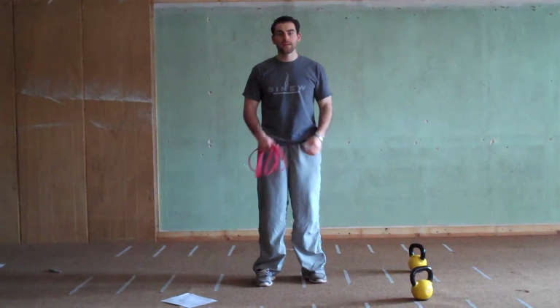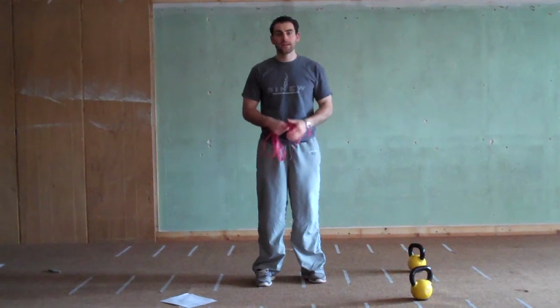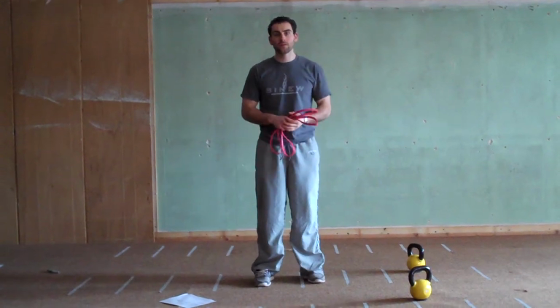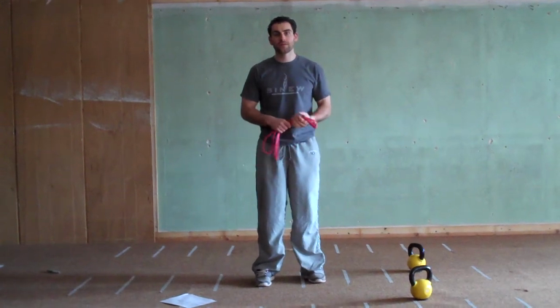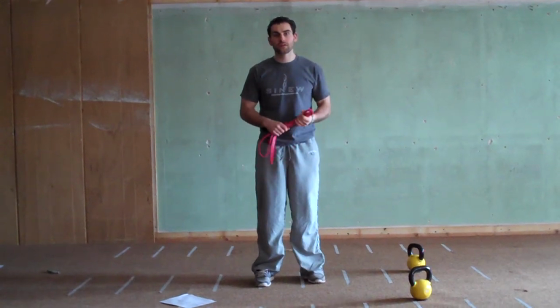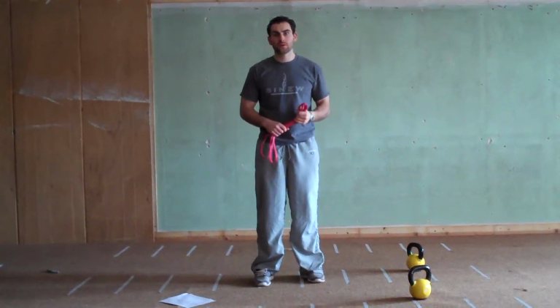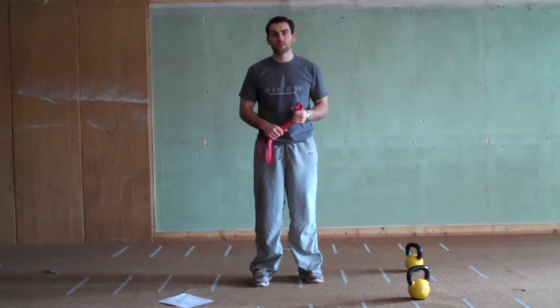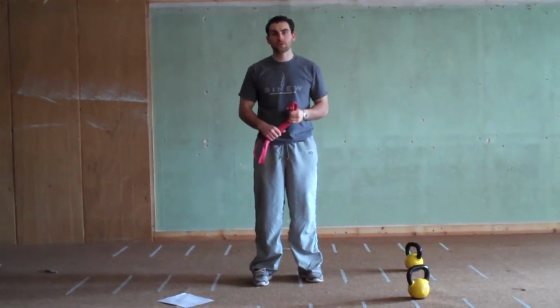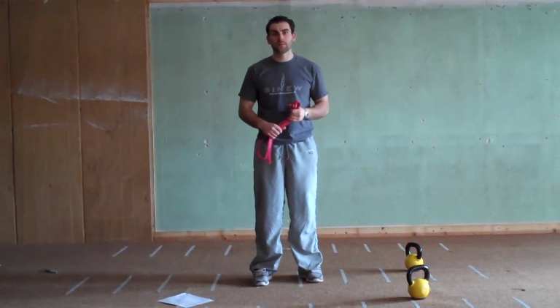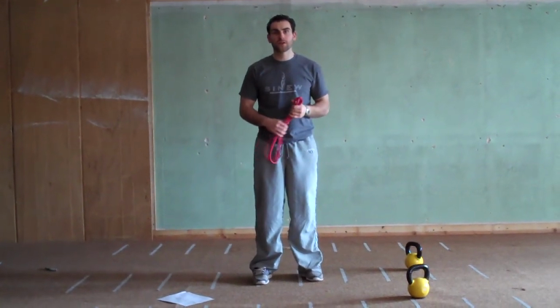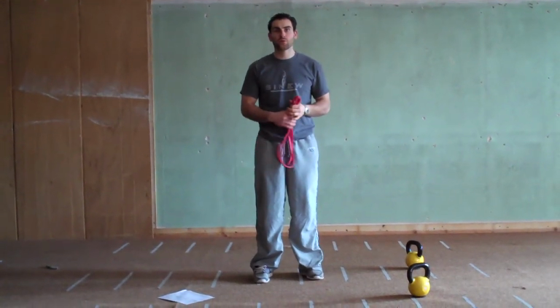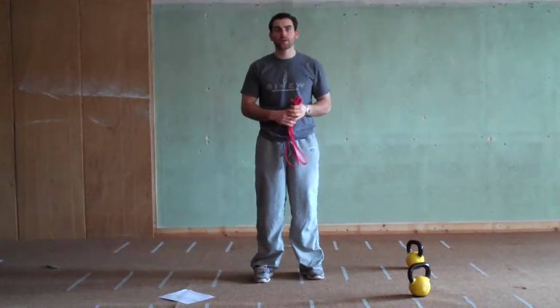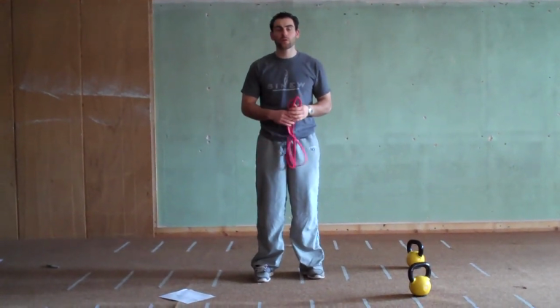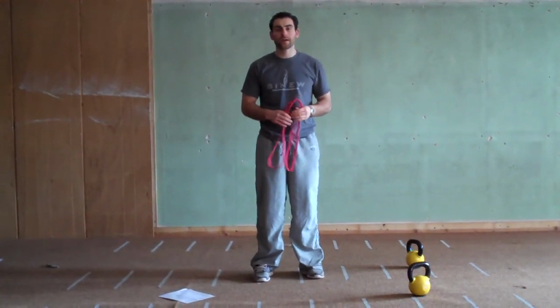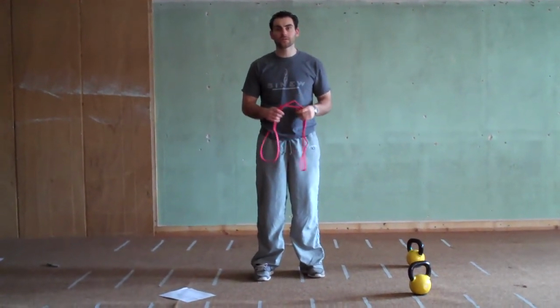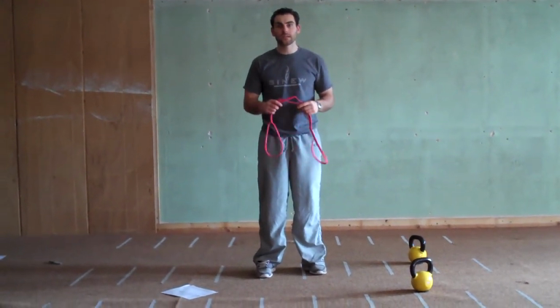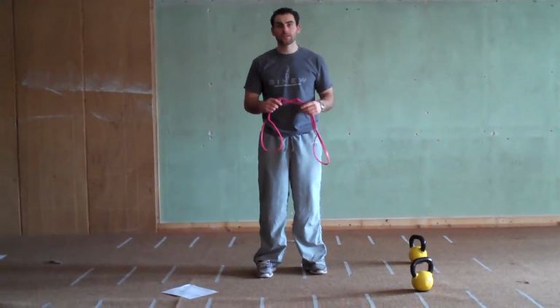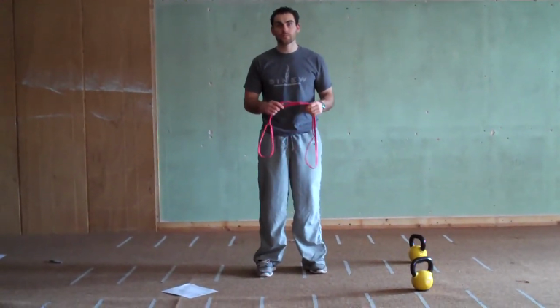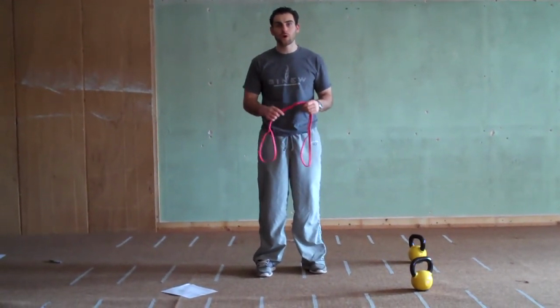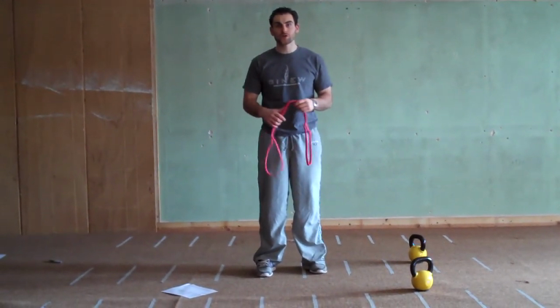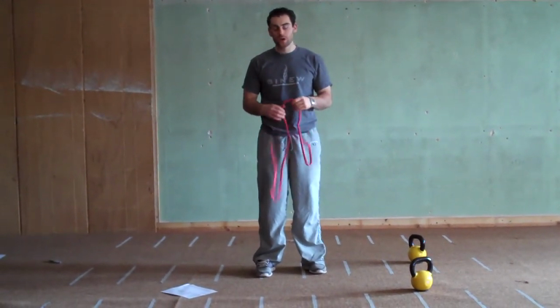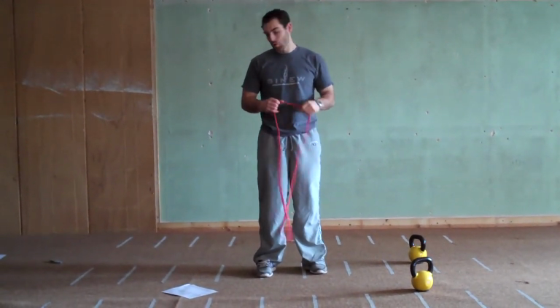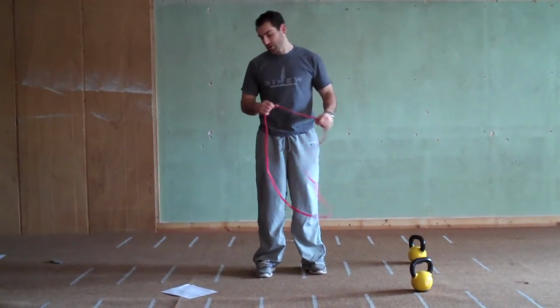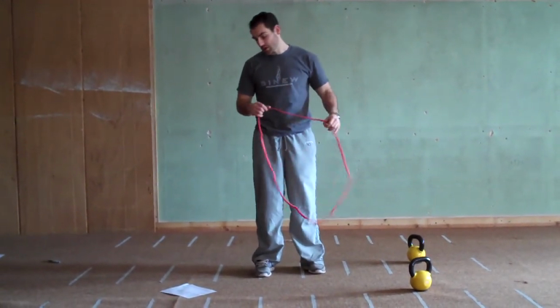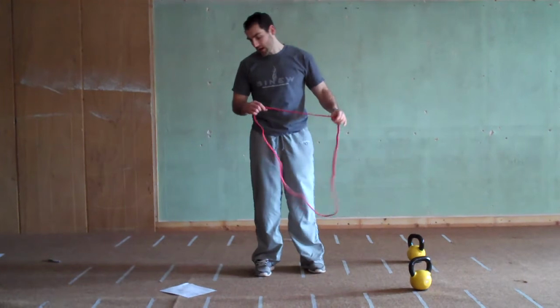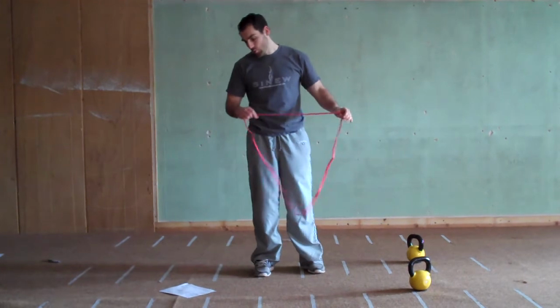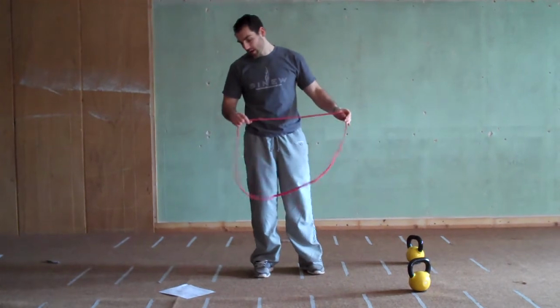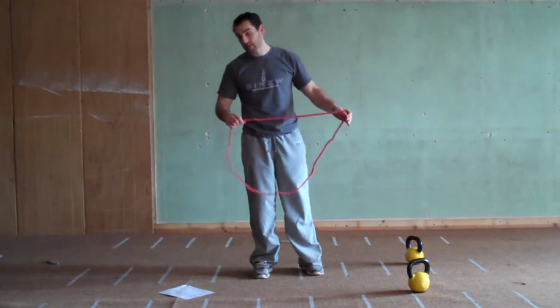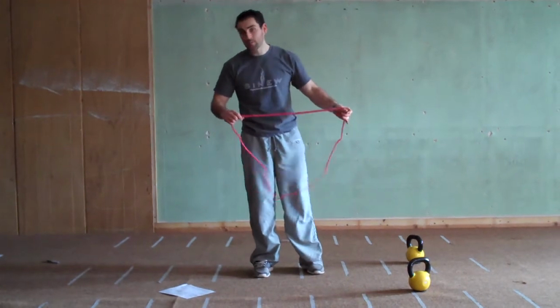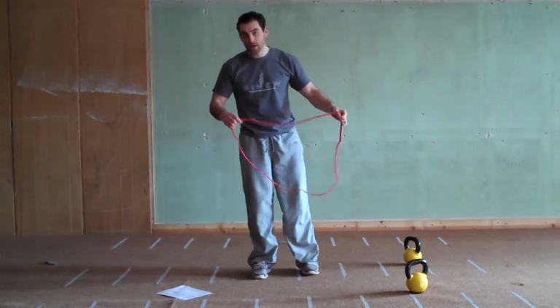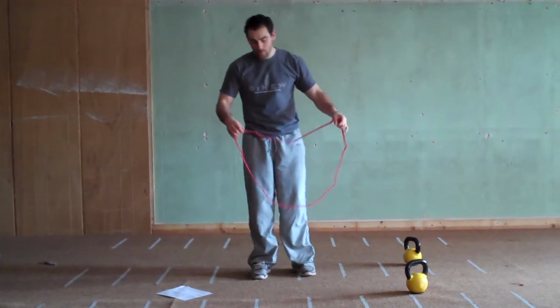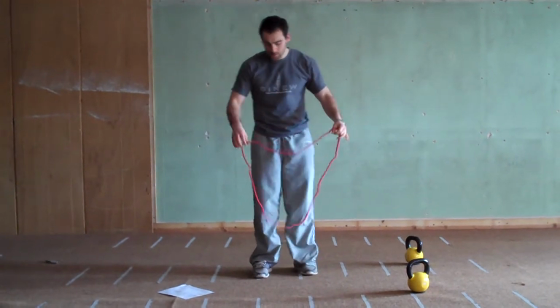Brendan here with Fitness Revolution, coming at you with Workout C for March. We're going to start out with upright rows.